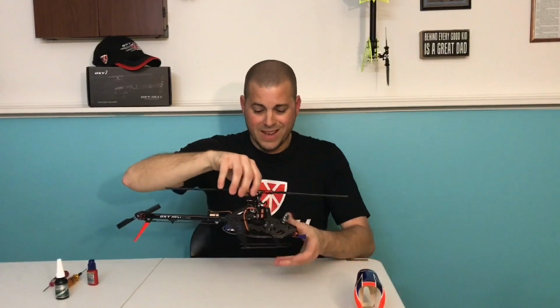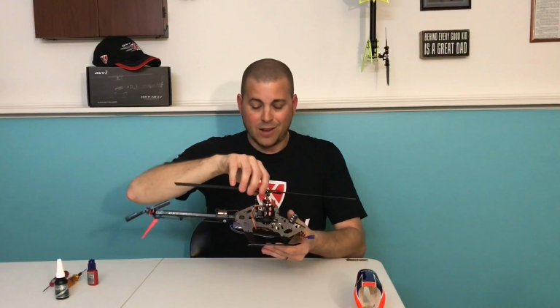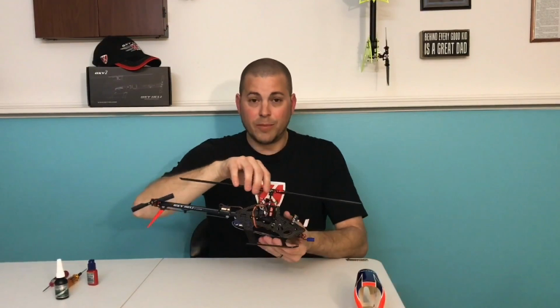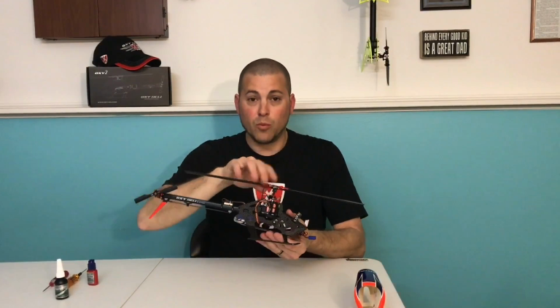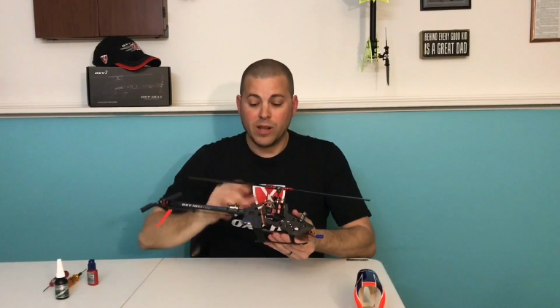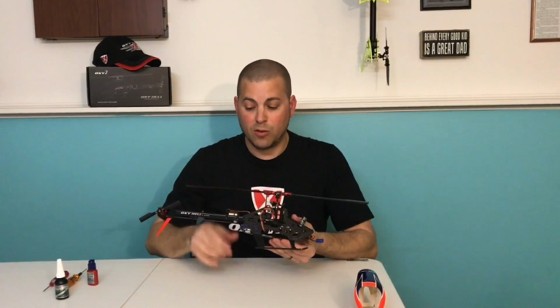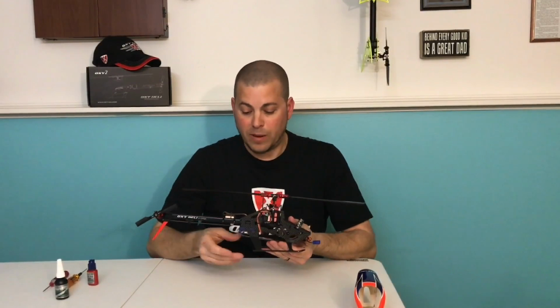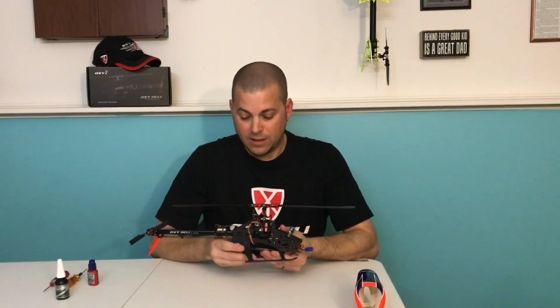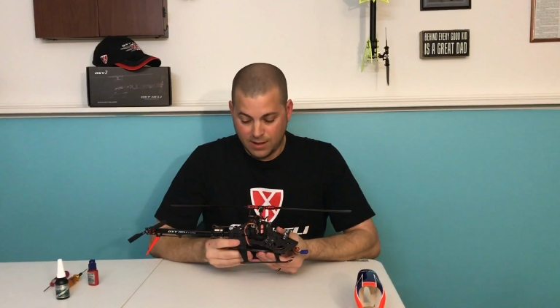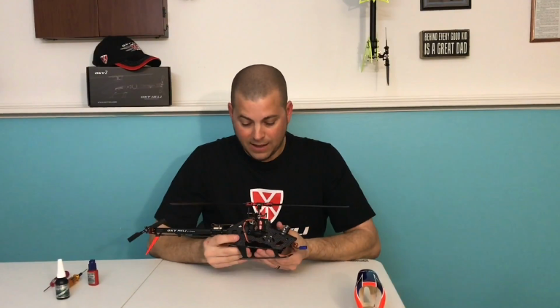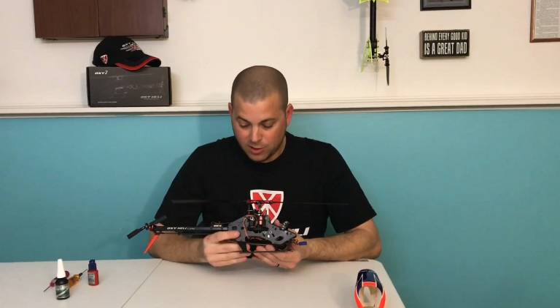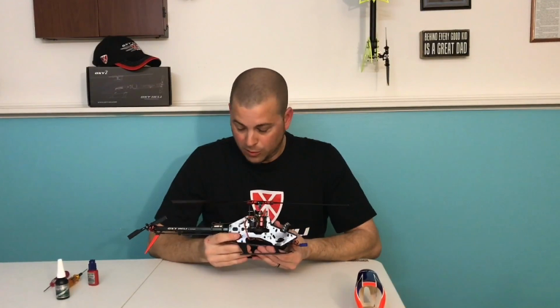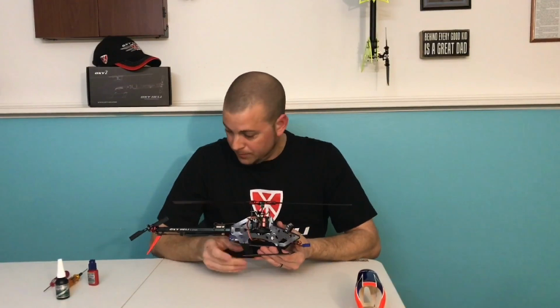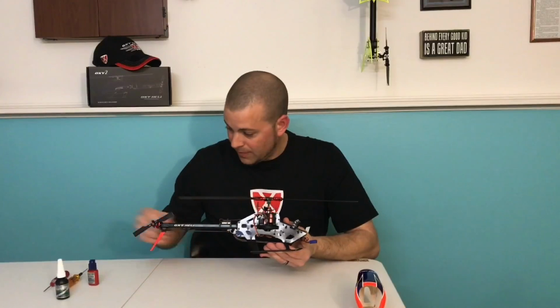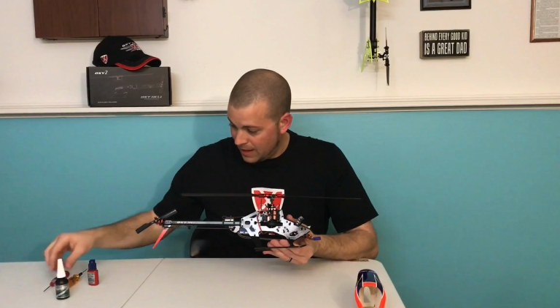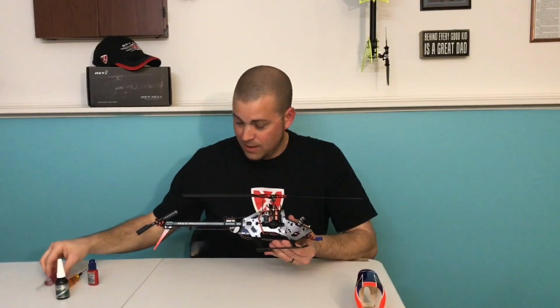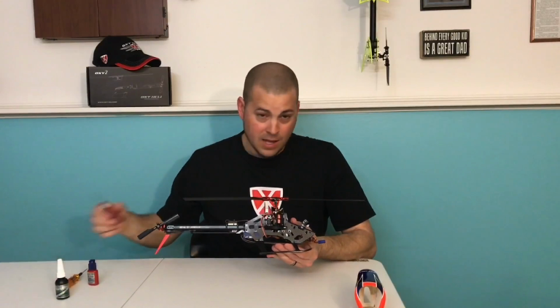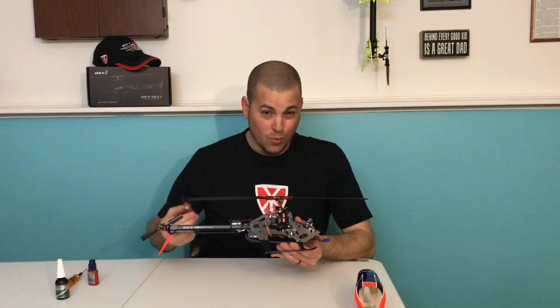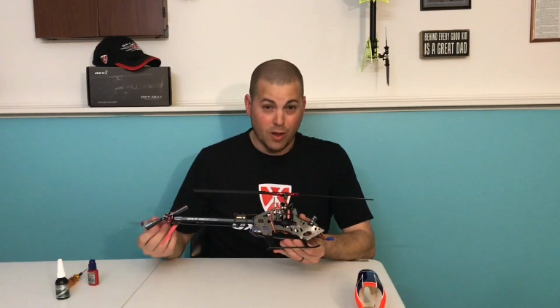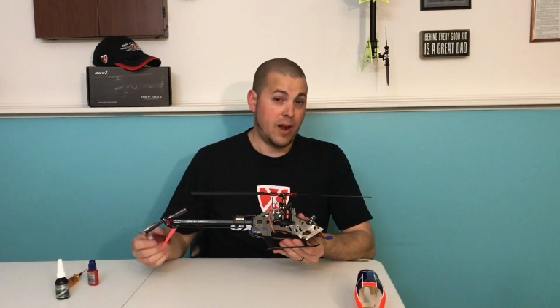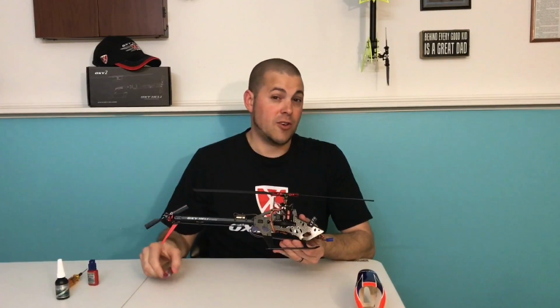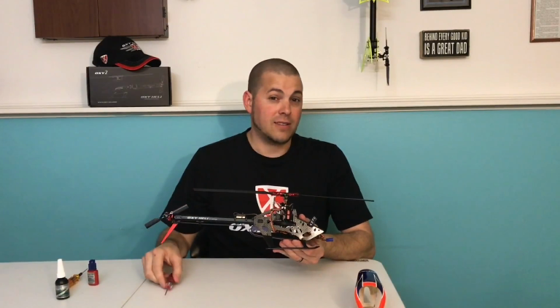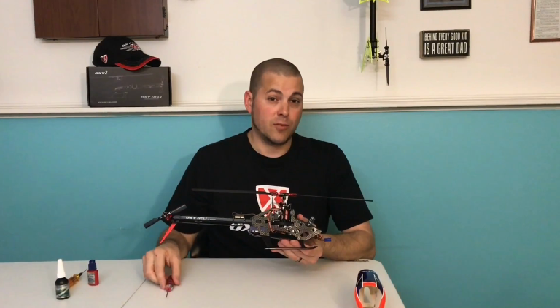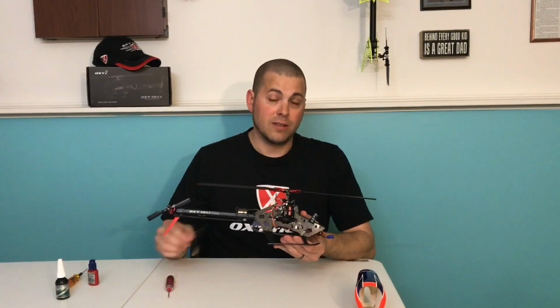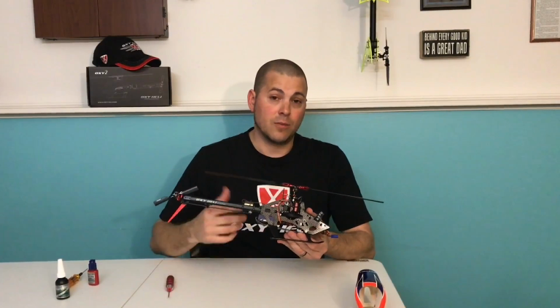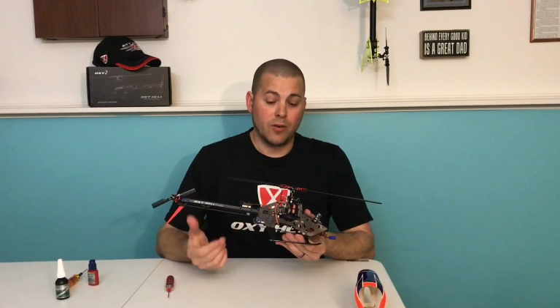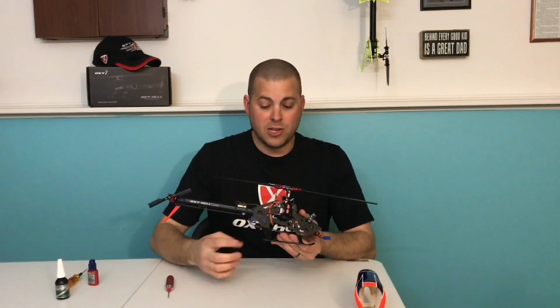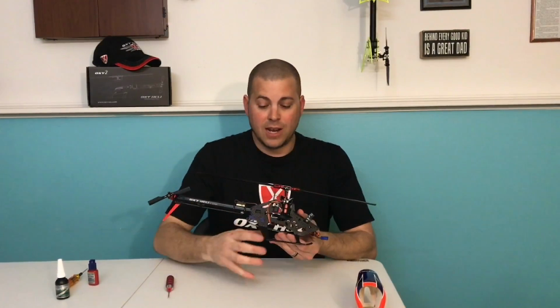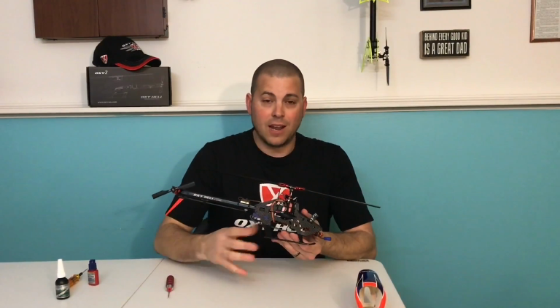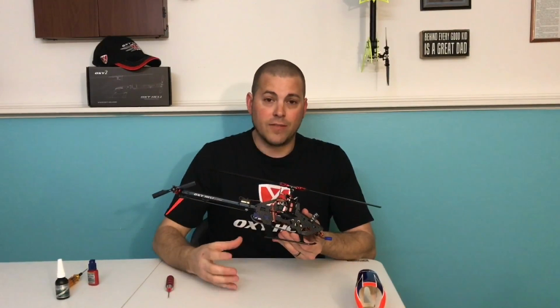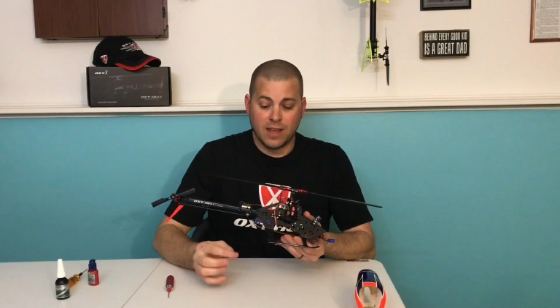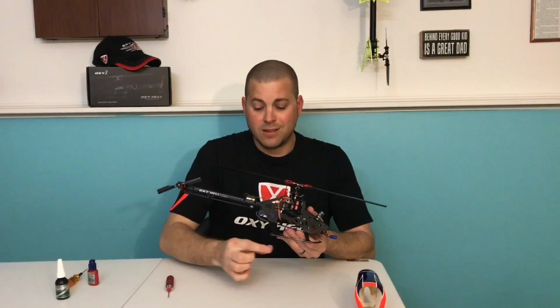Something really cool about this Oxy-2: we've all crashed our Oxy-3's. When you crash it, you've got to take off the skids.